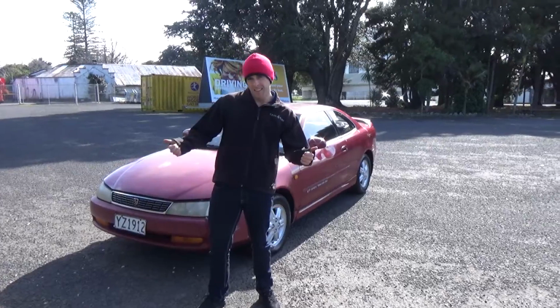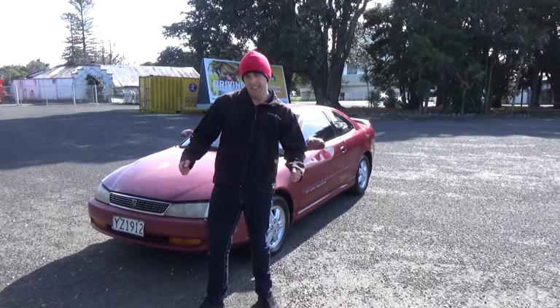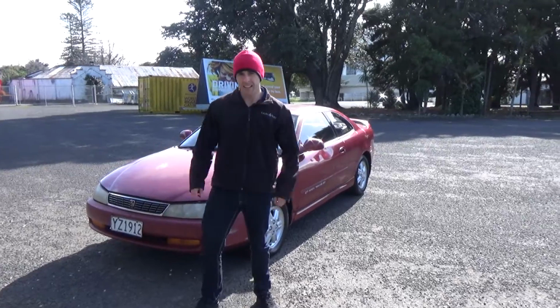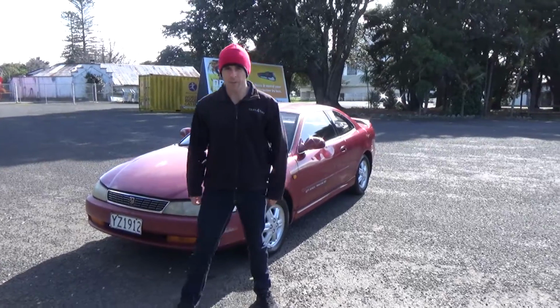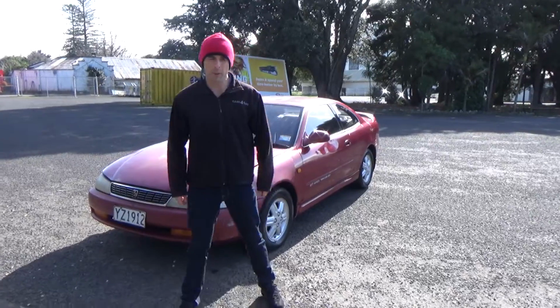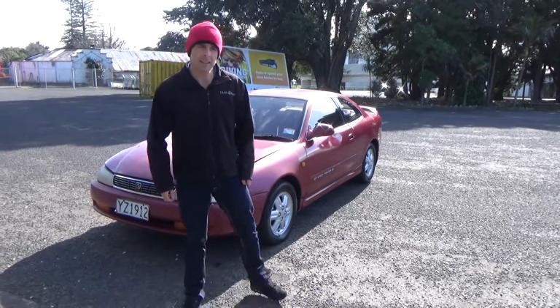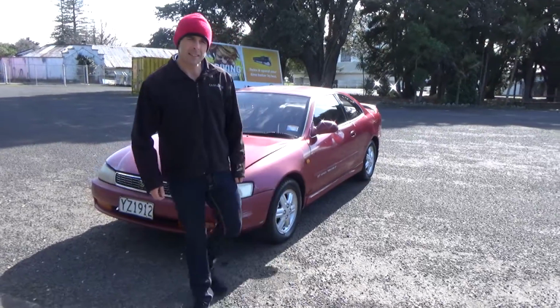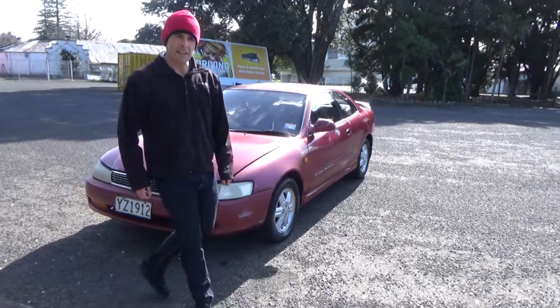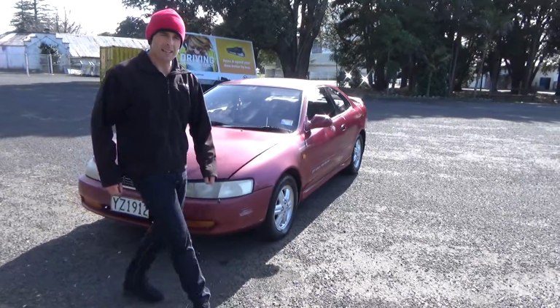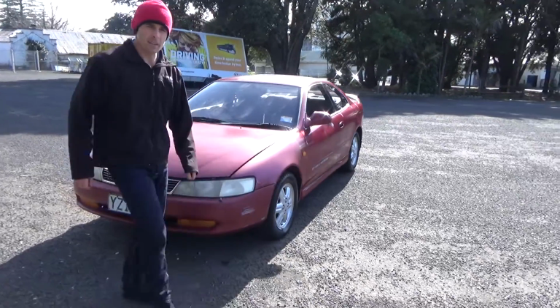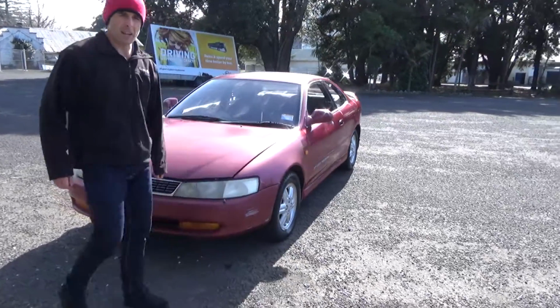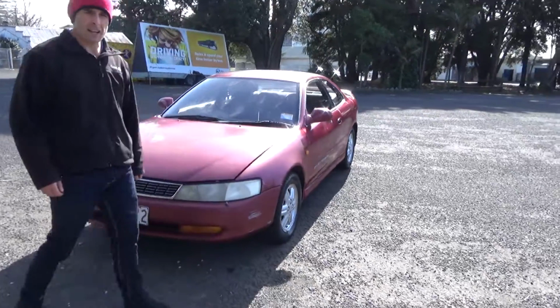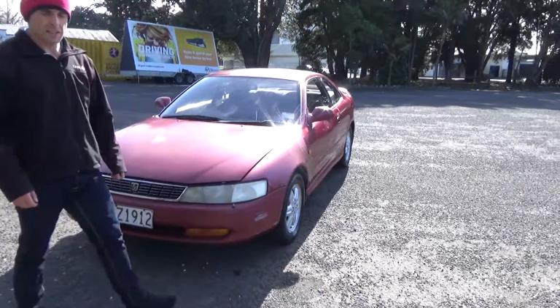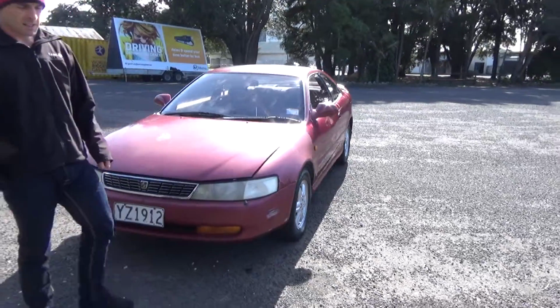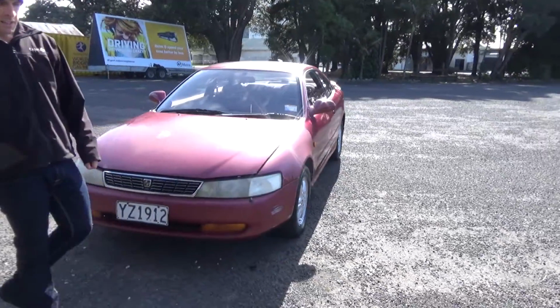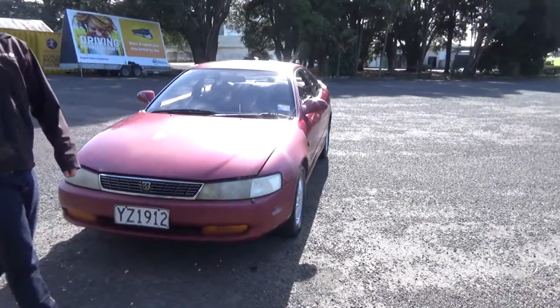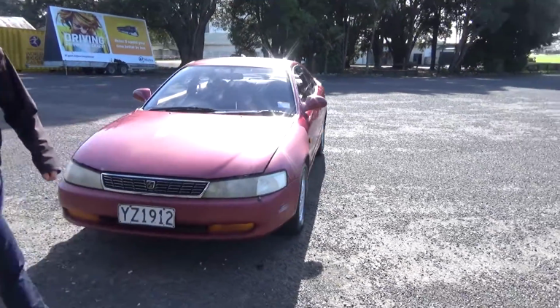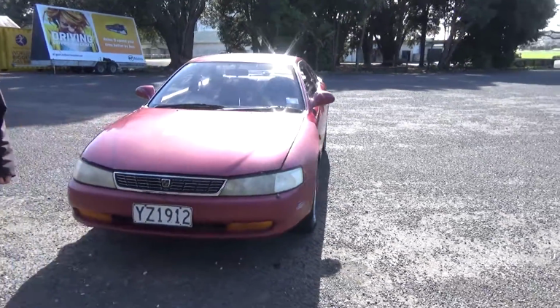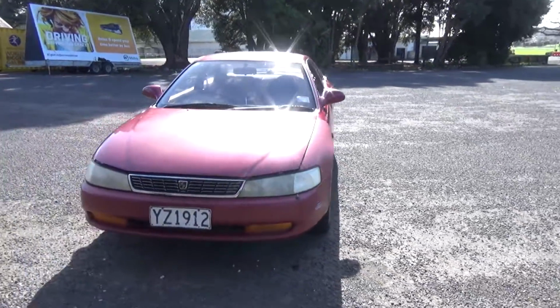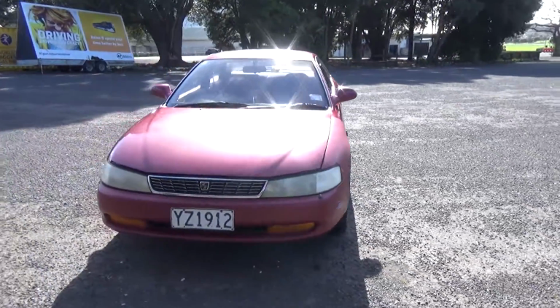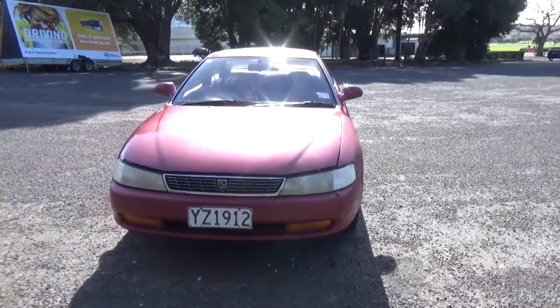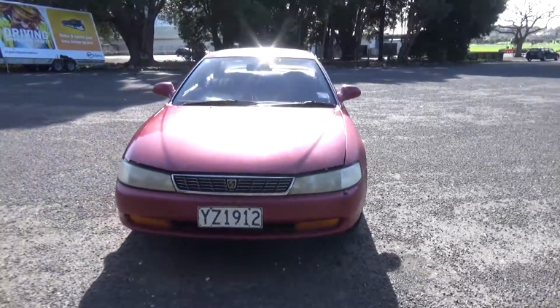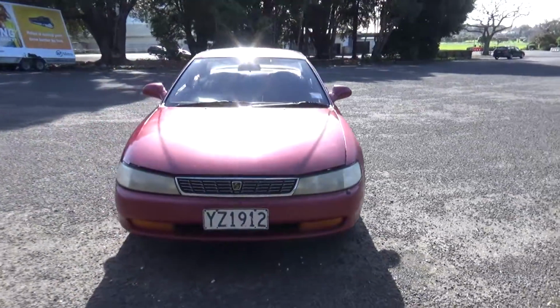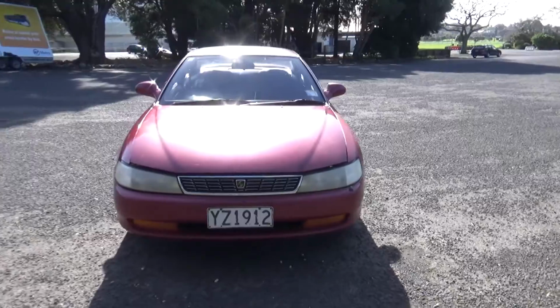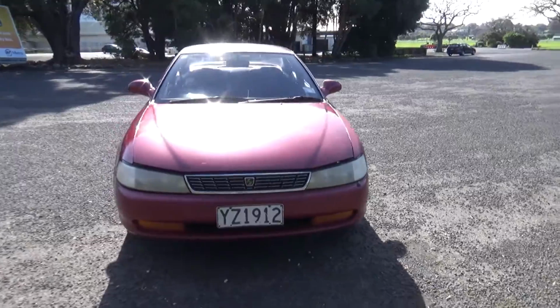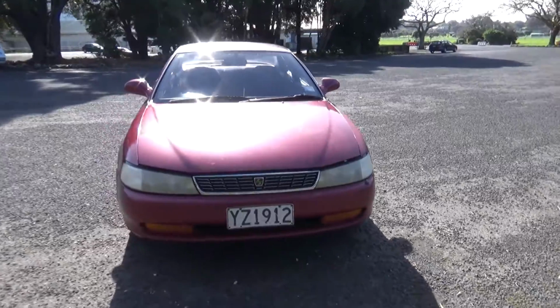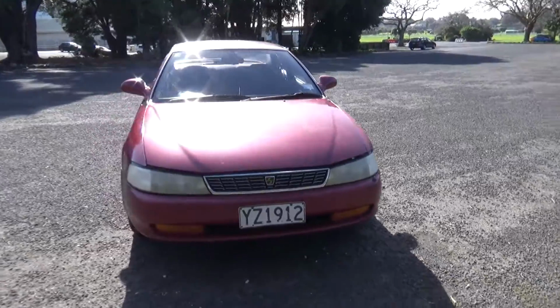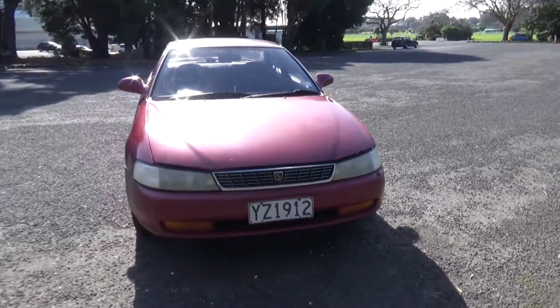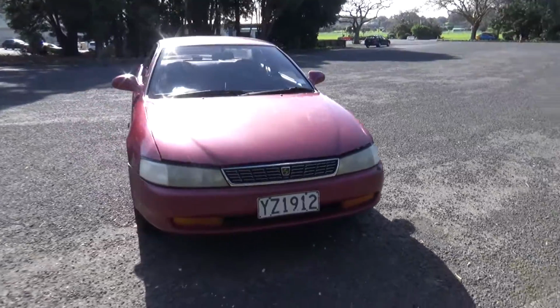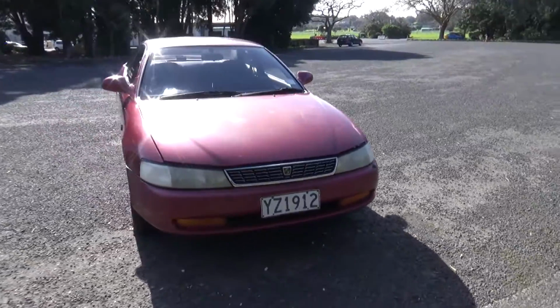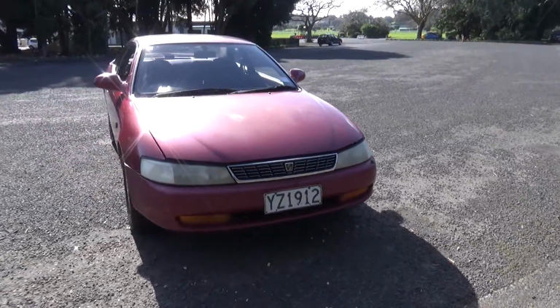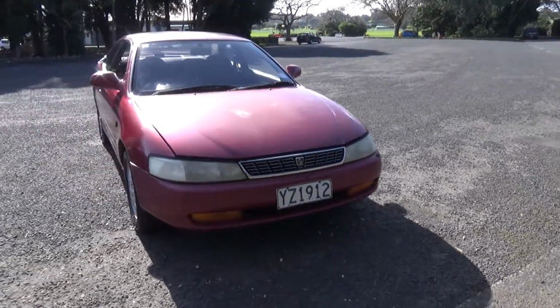G'day everyone, Dan from Cash for Cars. What you're looking at is the latest vehicle to go on the internet at auction.